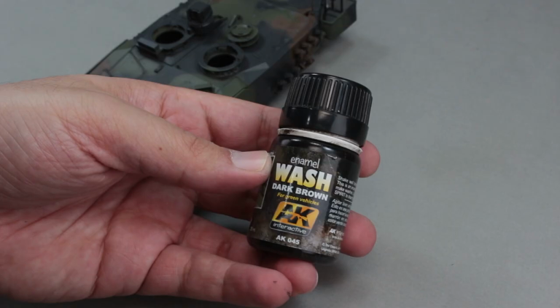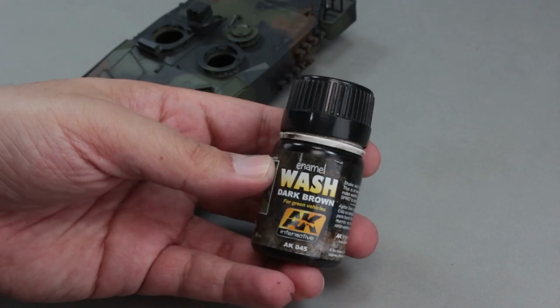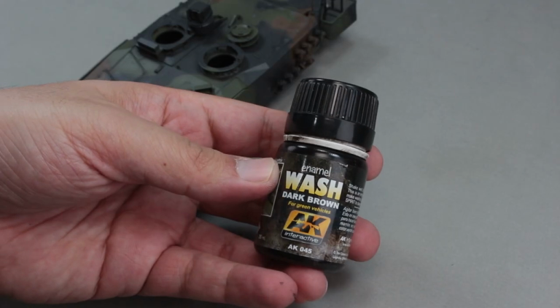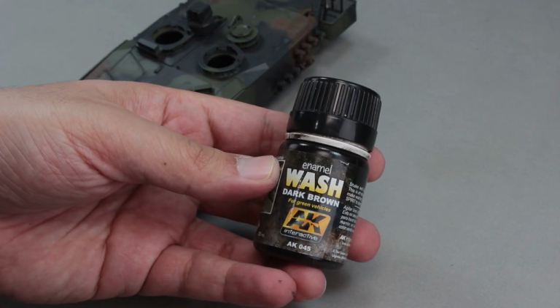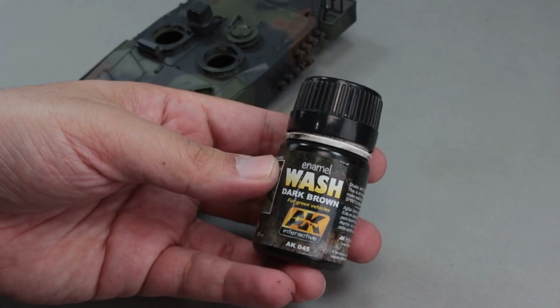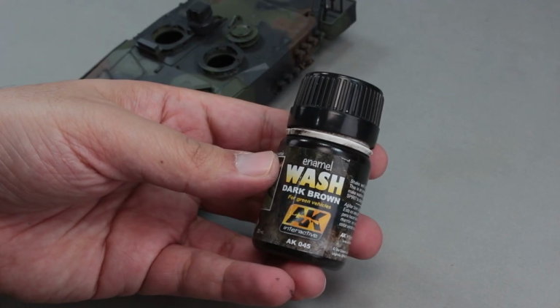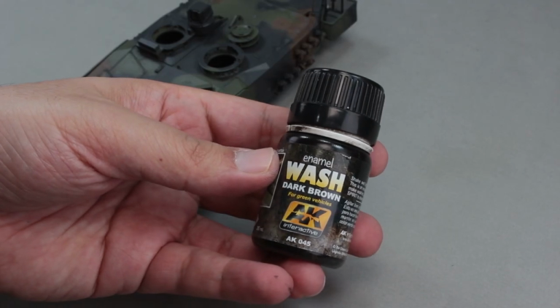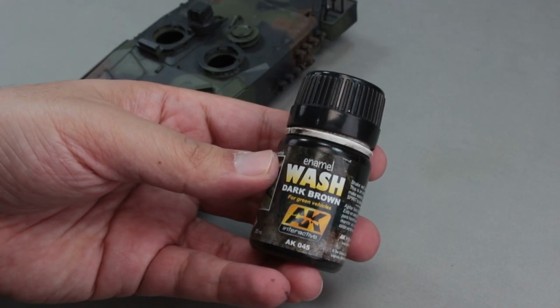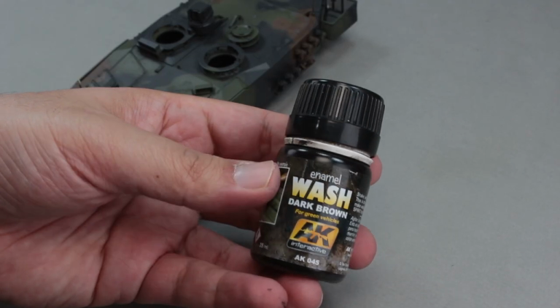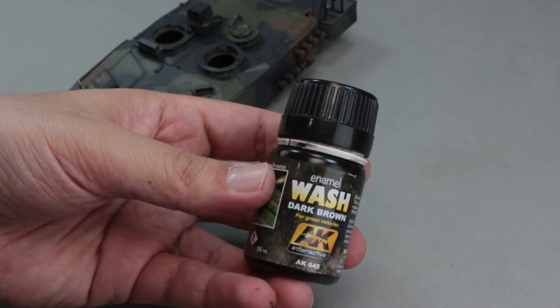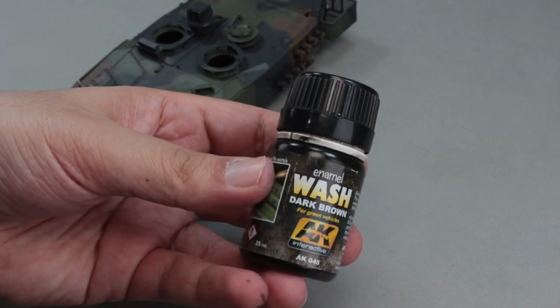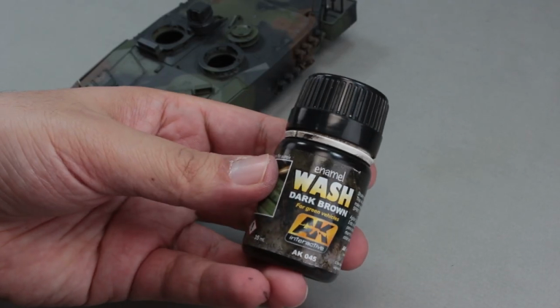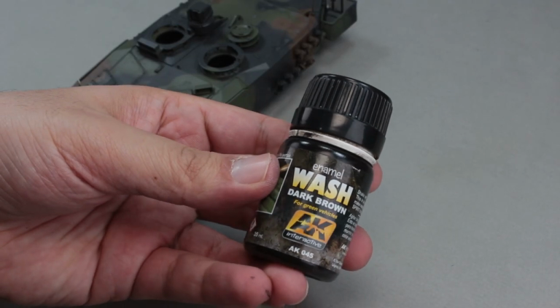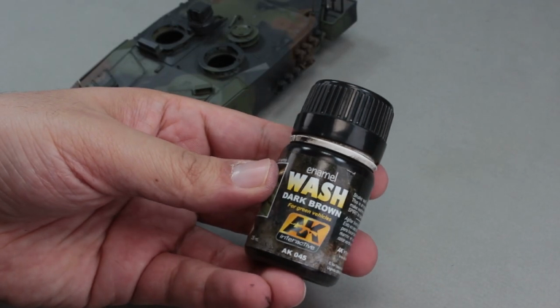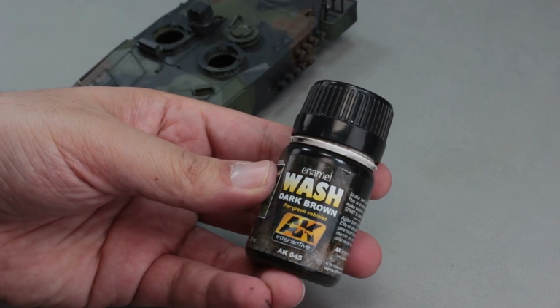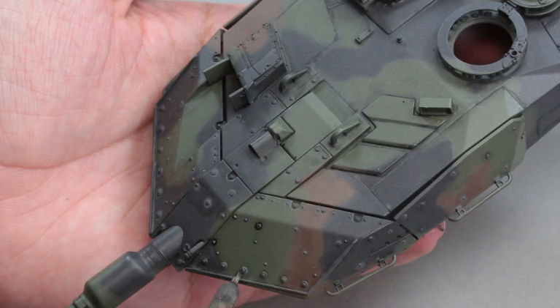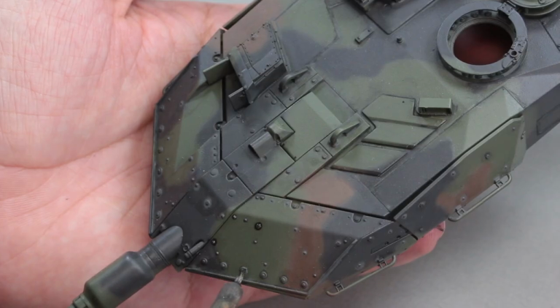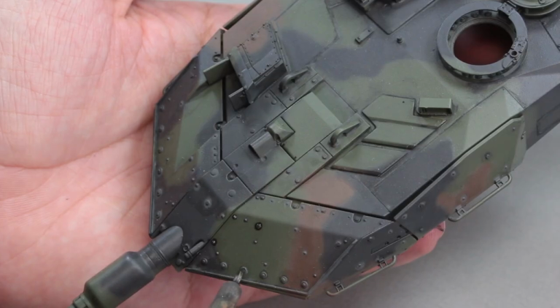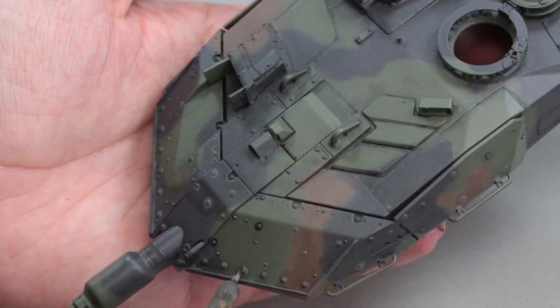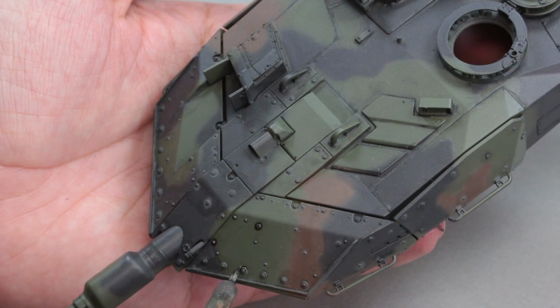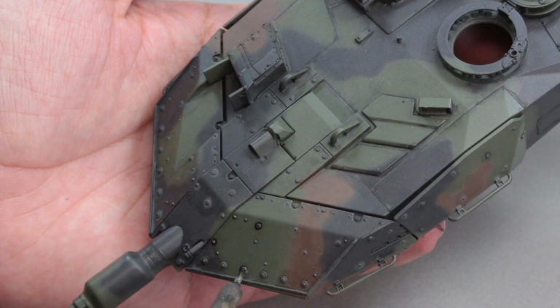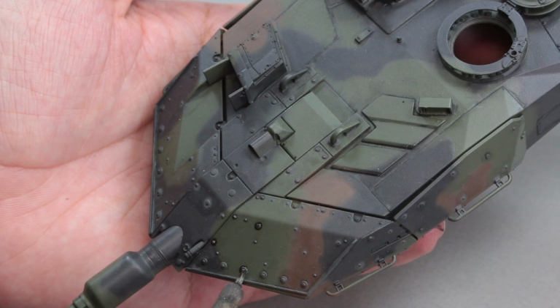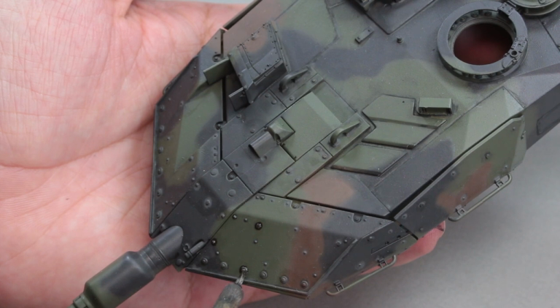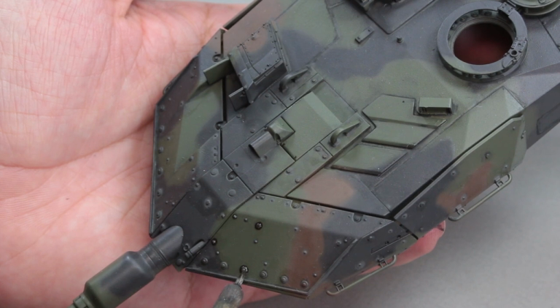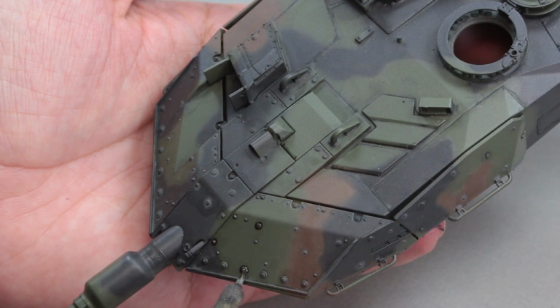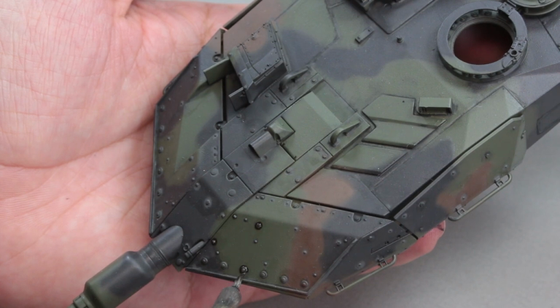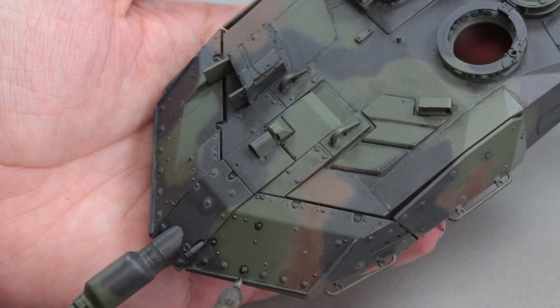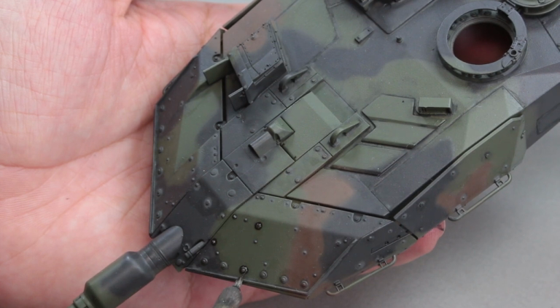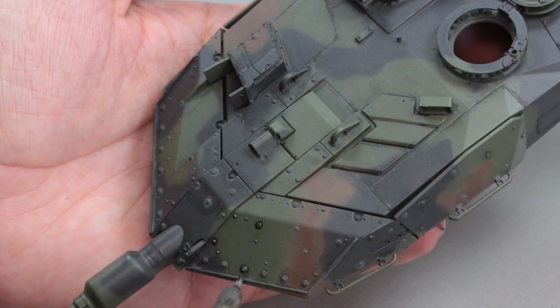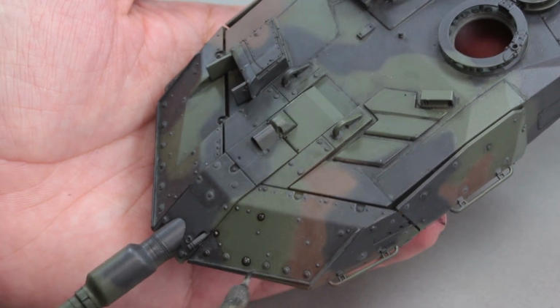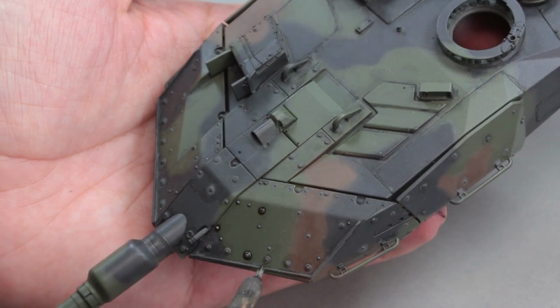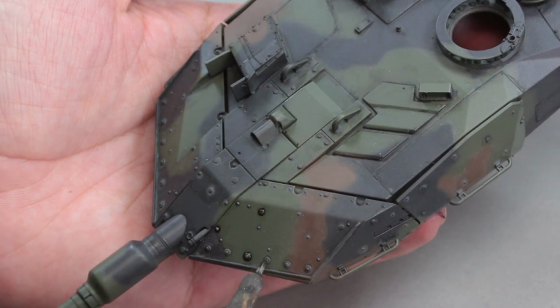Afterwards, I apply another shade of wash paint at different intensities and also not everywhere.